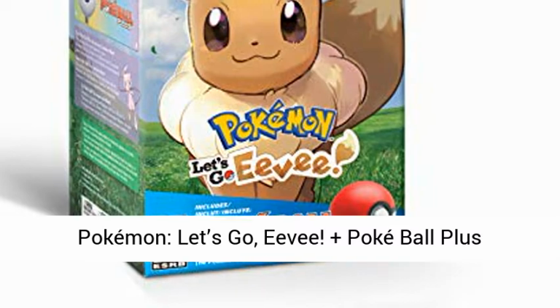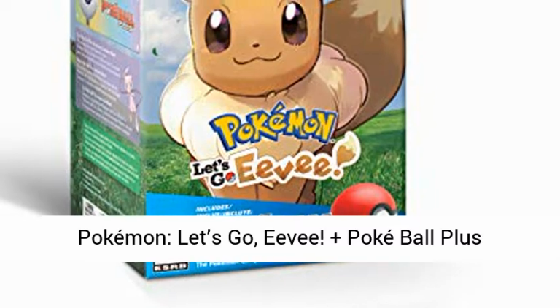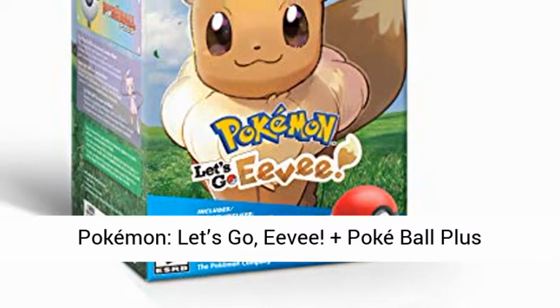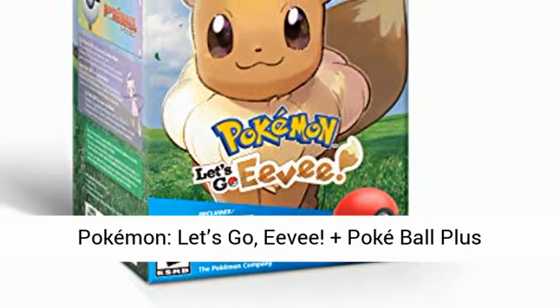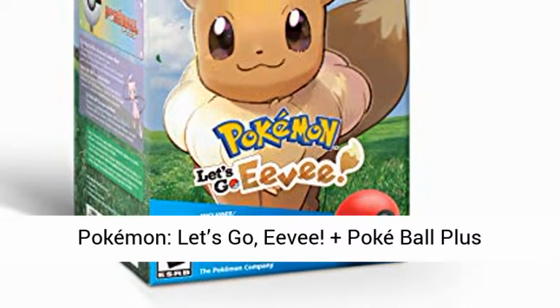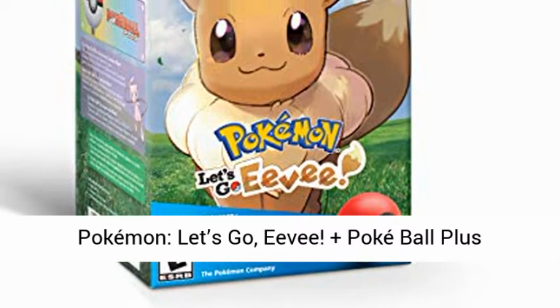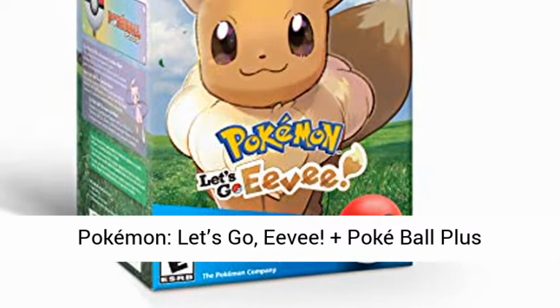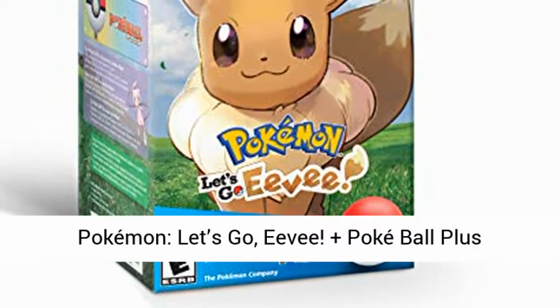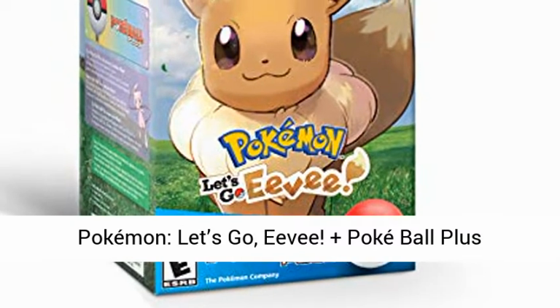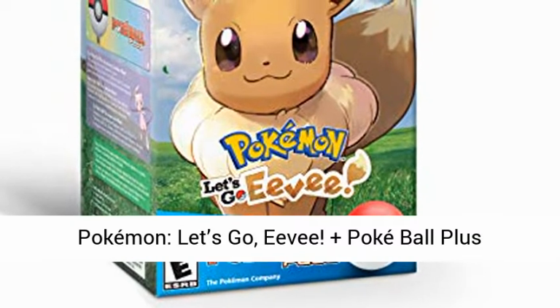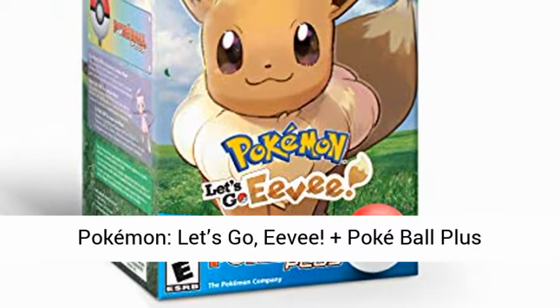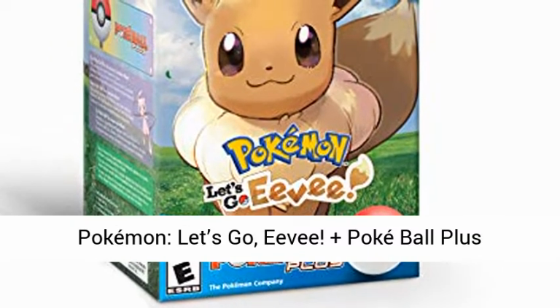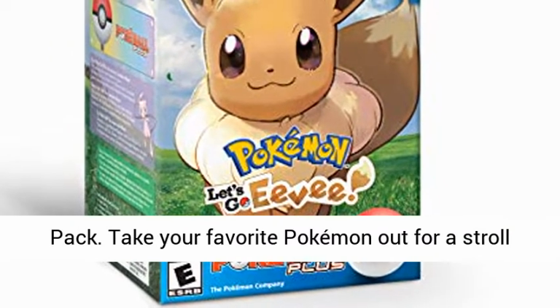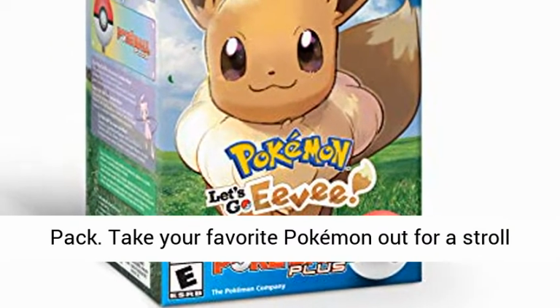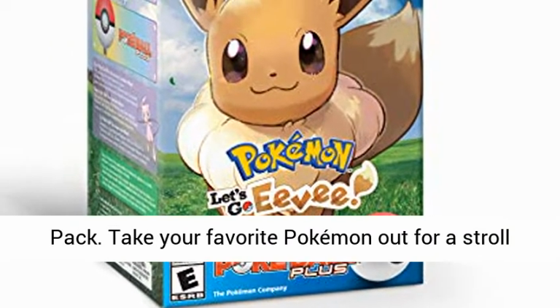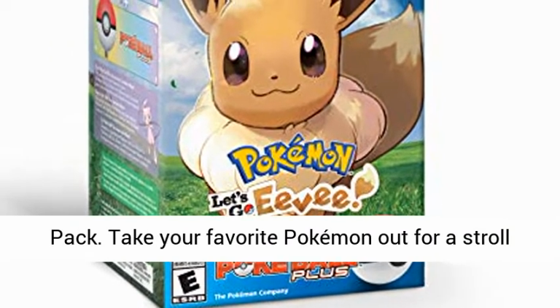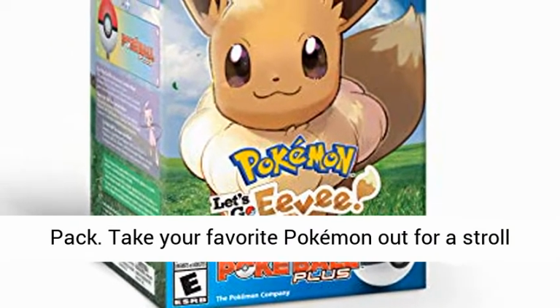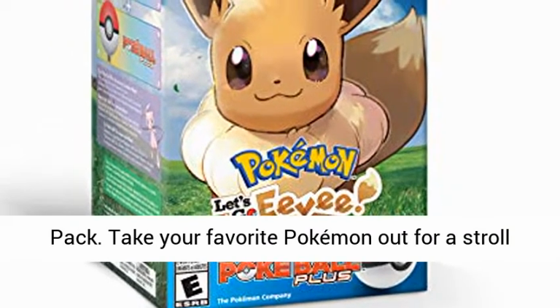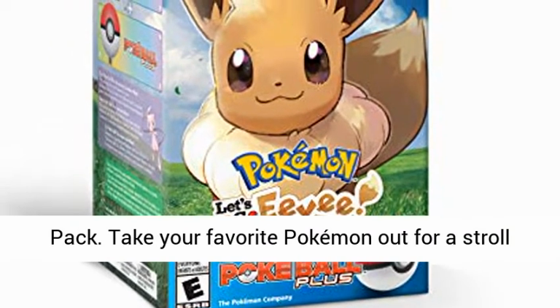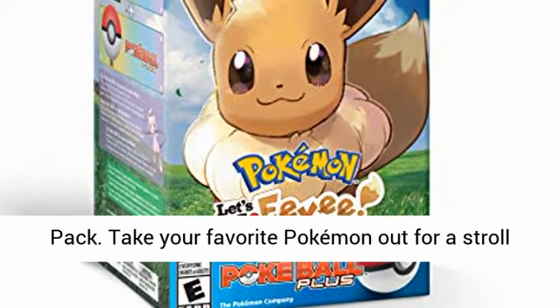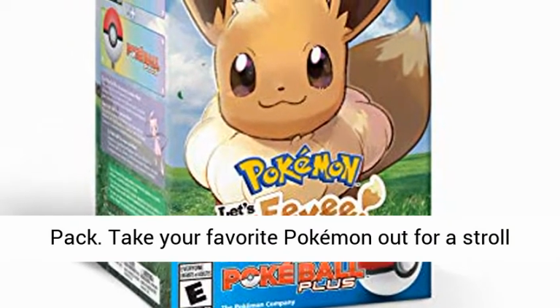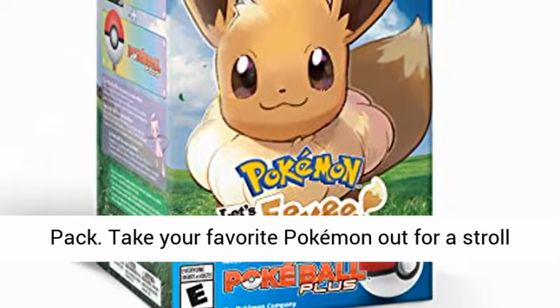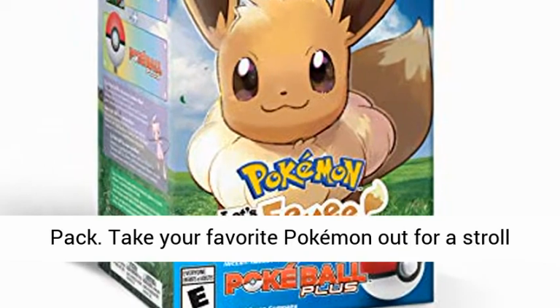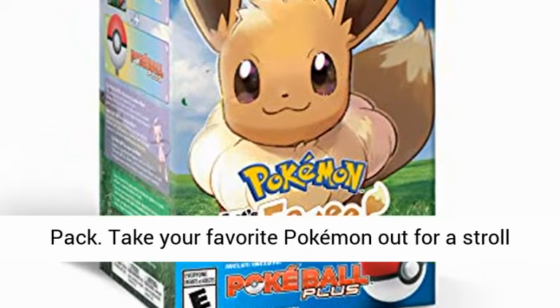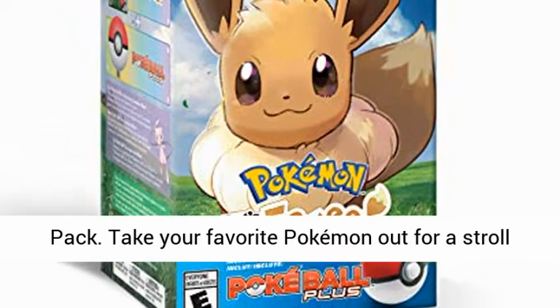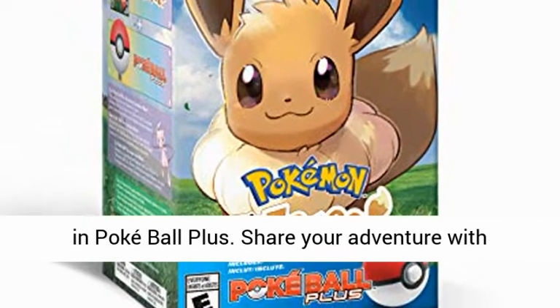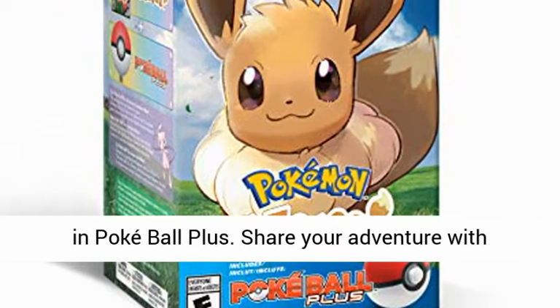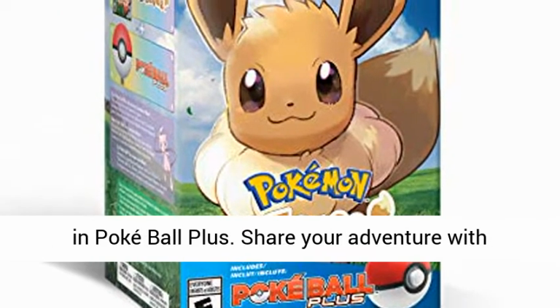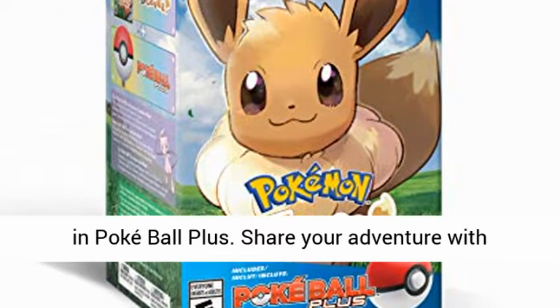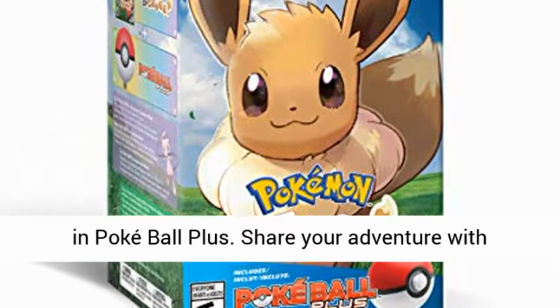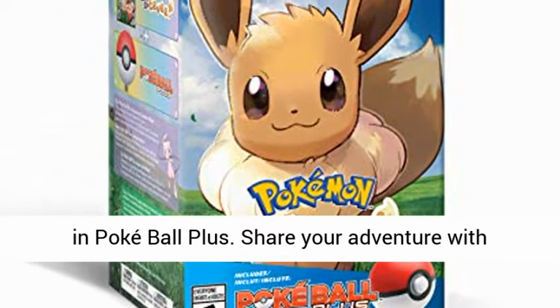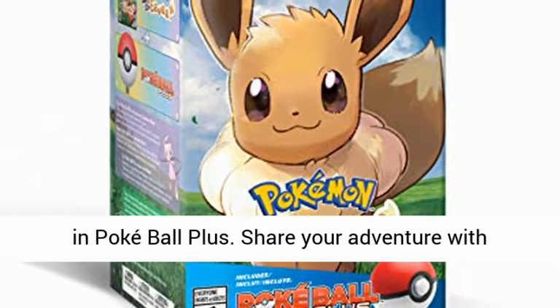Pokémon Let's Go Eevee — Plus Pokéball Plus Pack. Take your favorite Pokémon out for a stroll in Pokéball Plus.